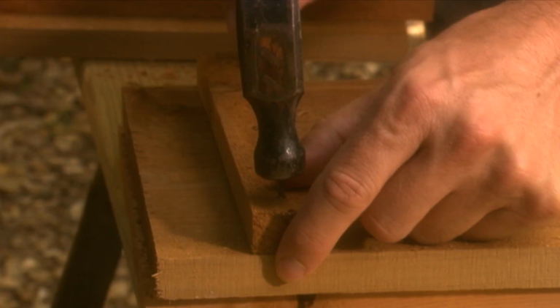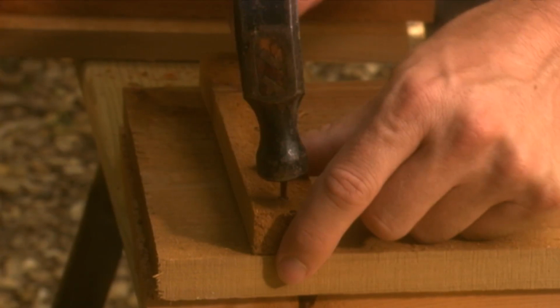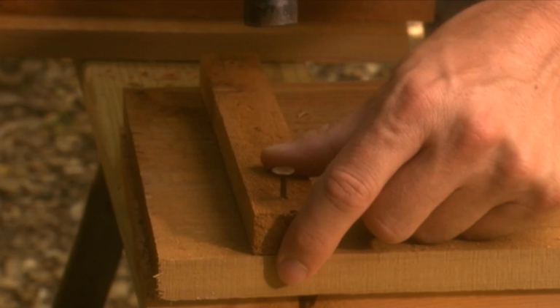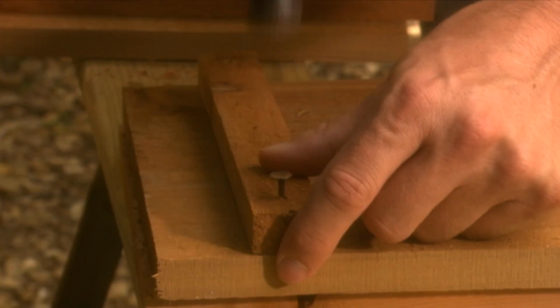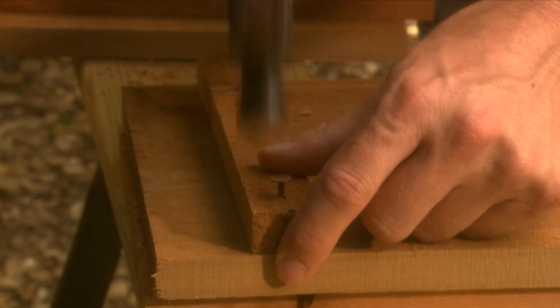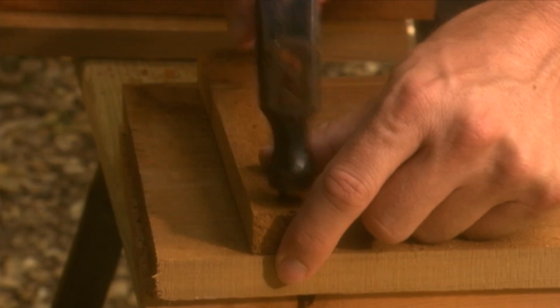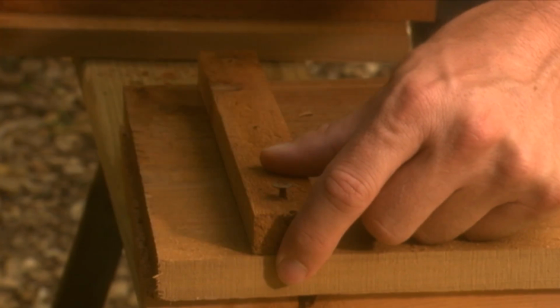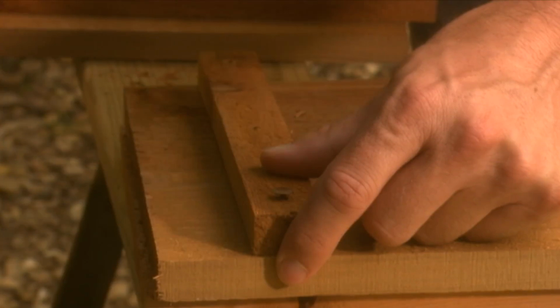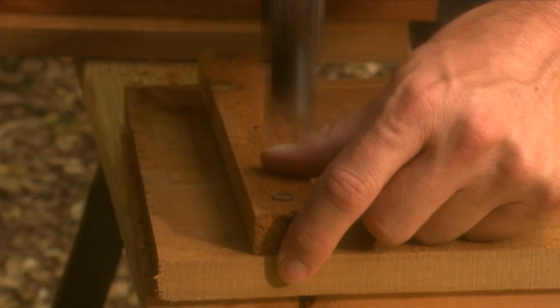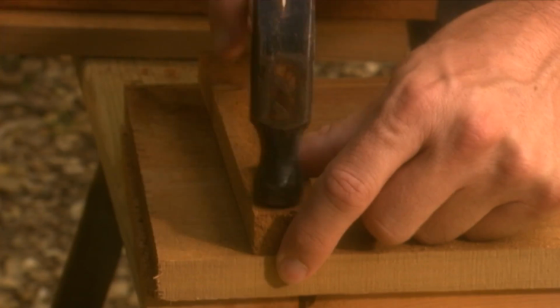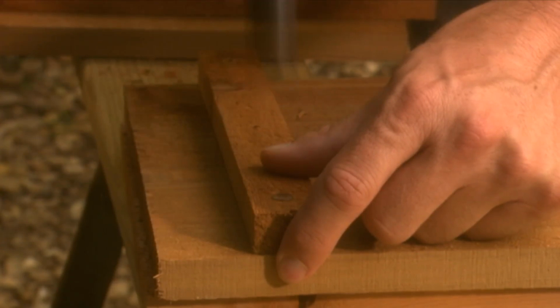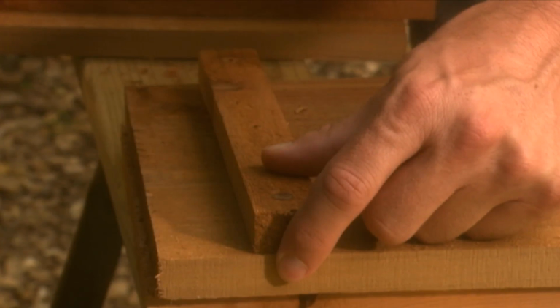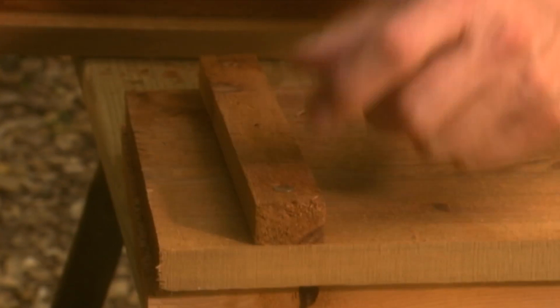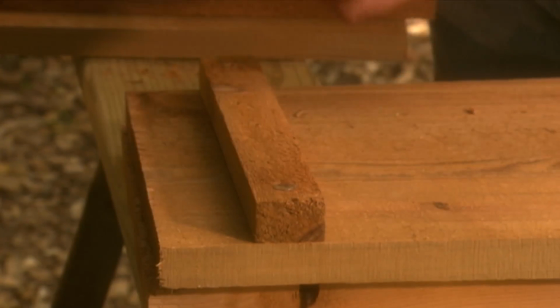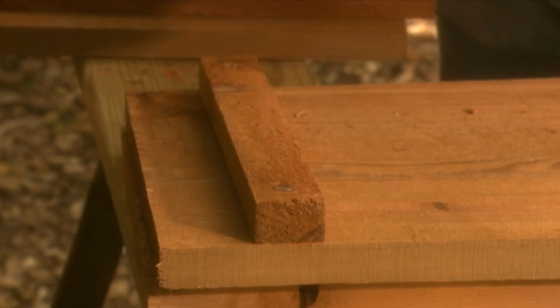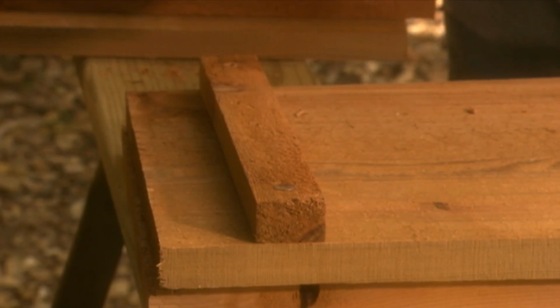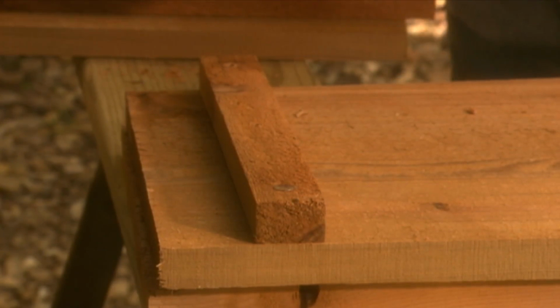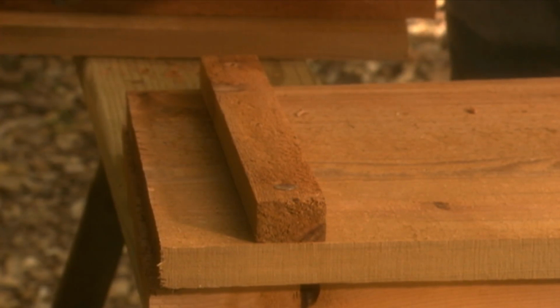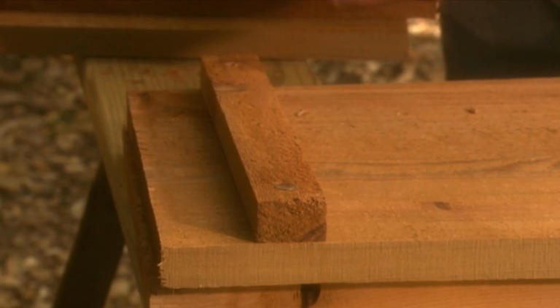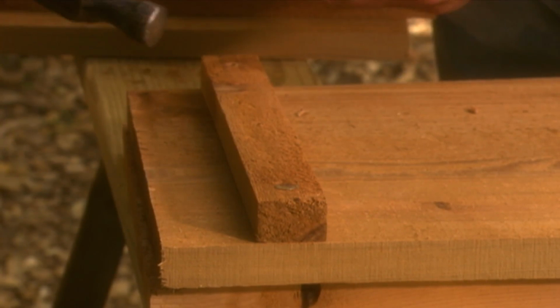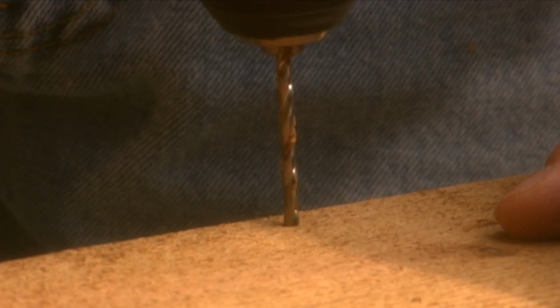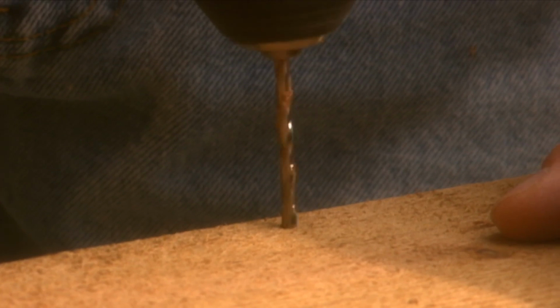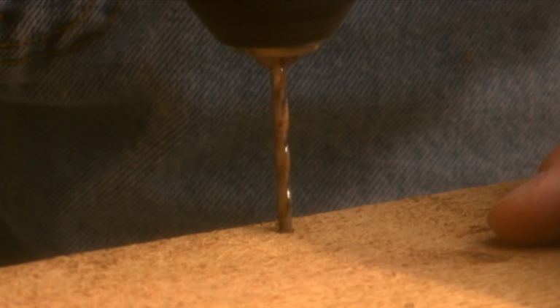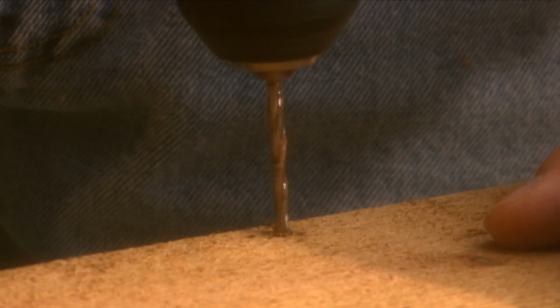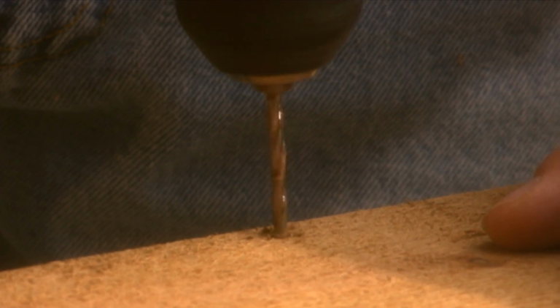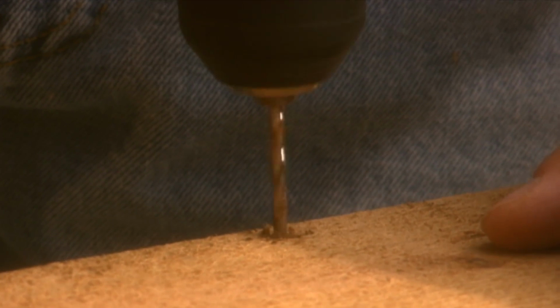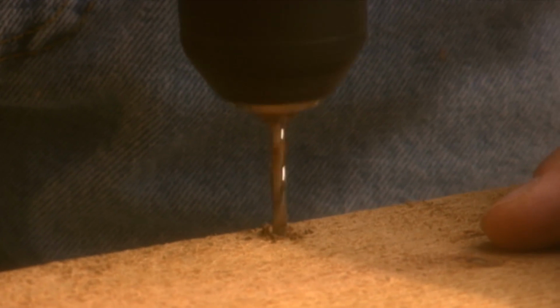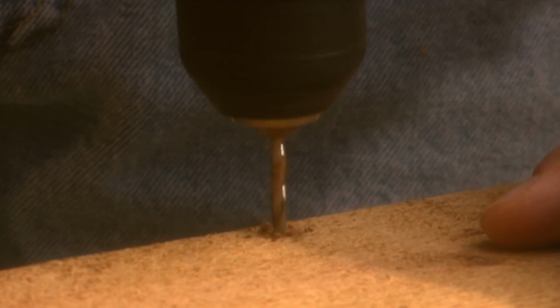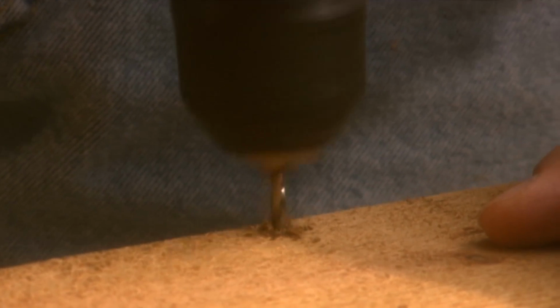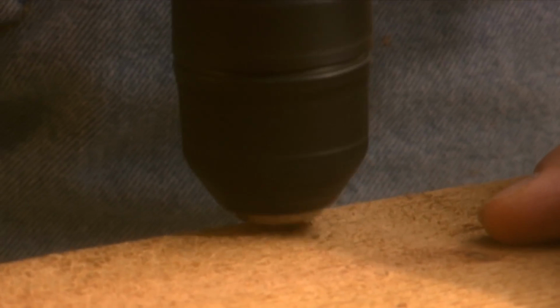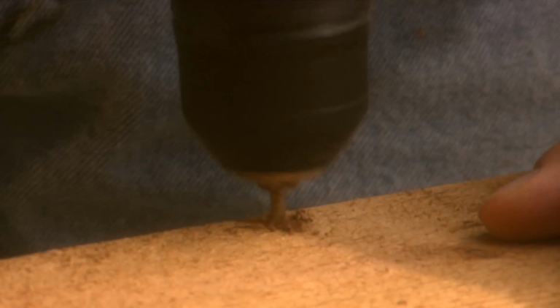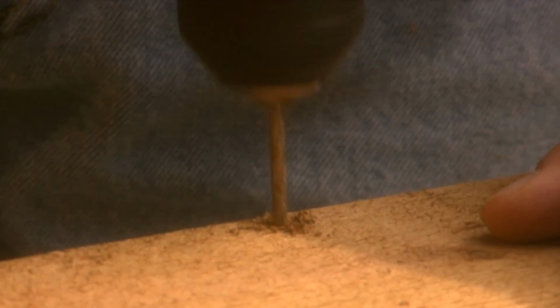And on the back piece of the box, attach a wood strip four inches from the top, then assemble all the pieces except for the top.